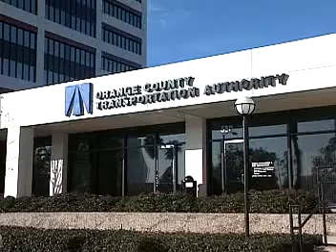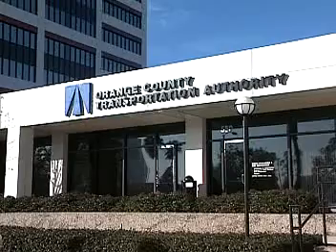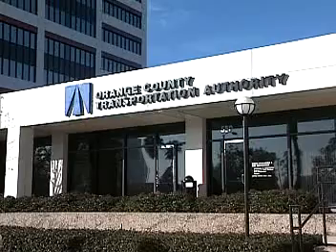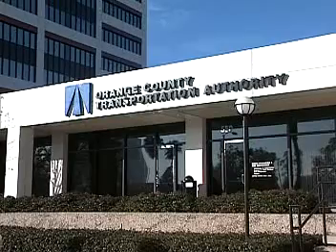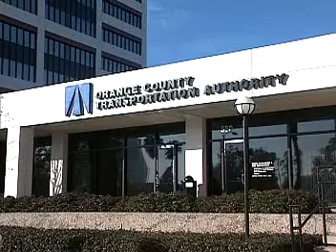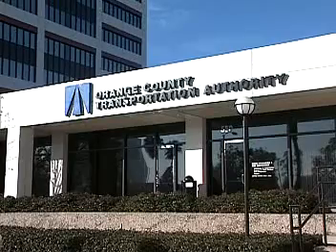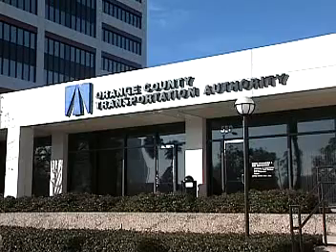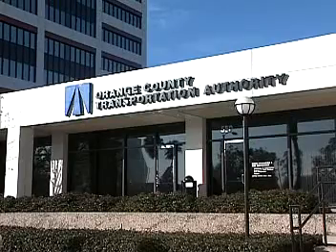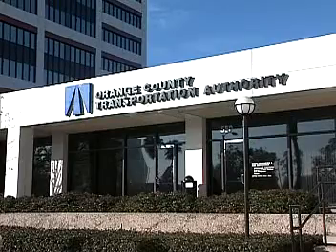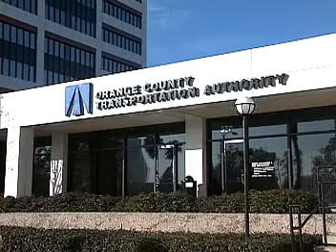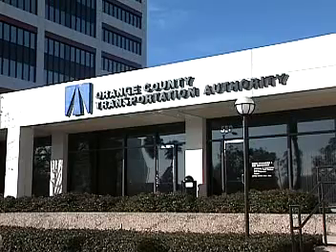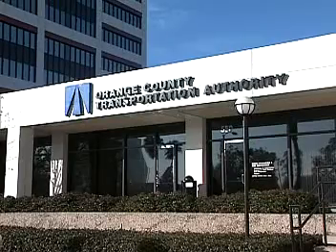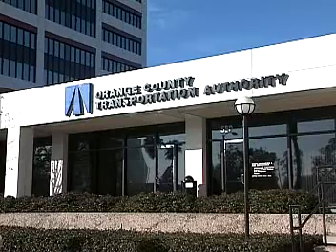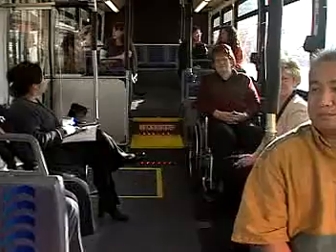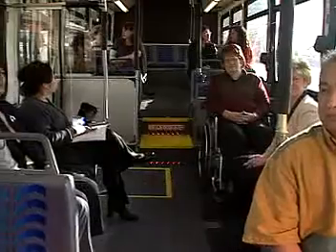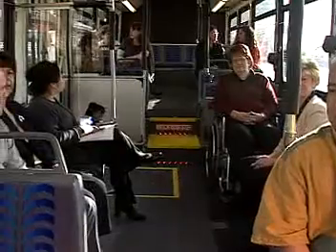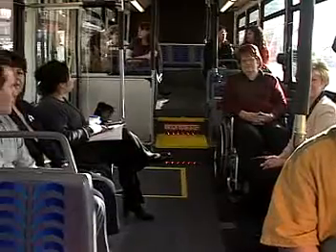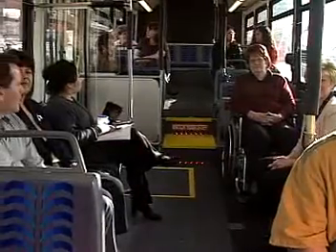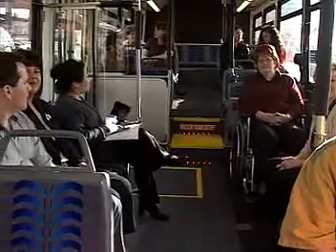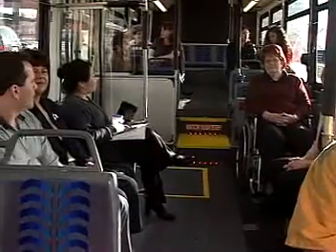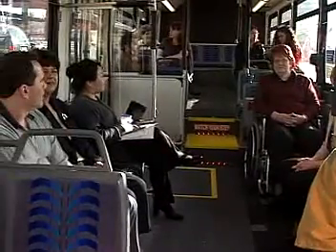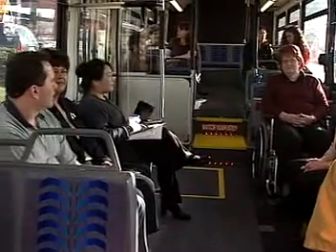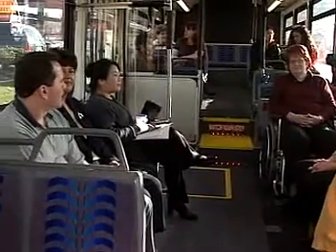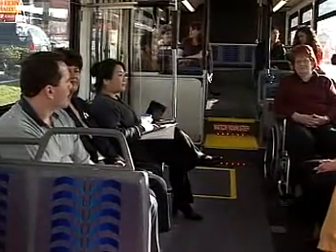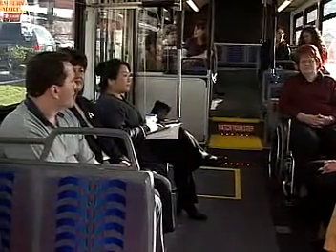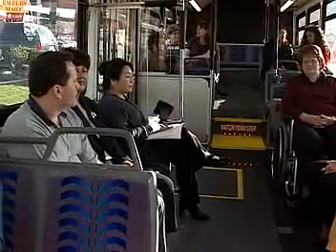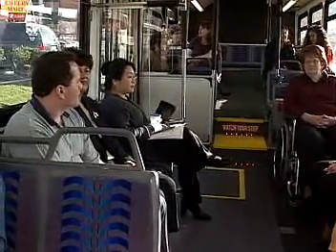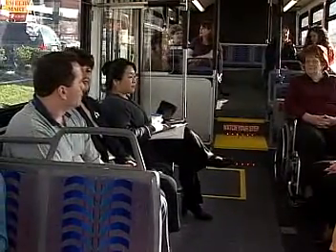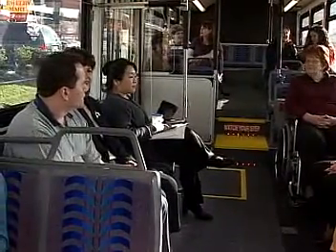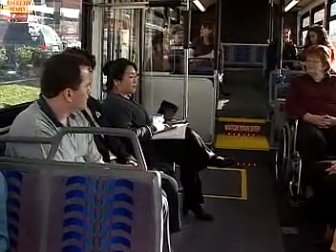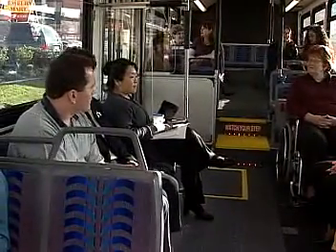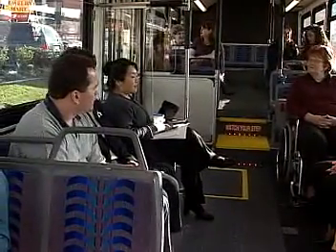Welcome to OCTA. This video will show you how to ride an OCTA bus.